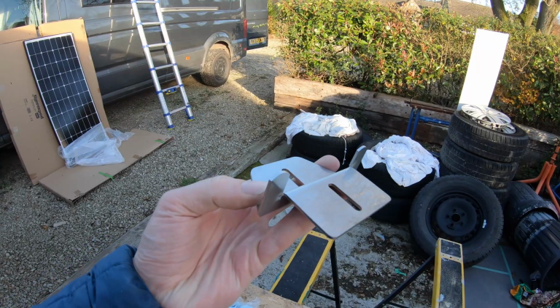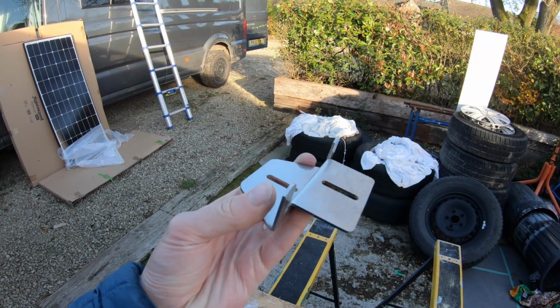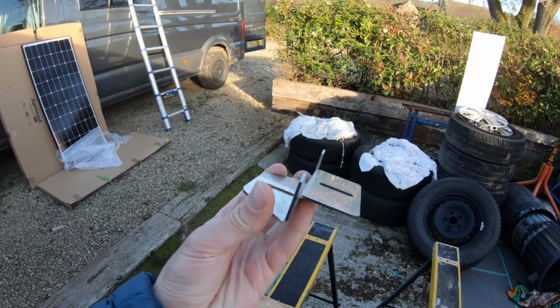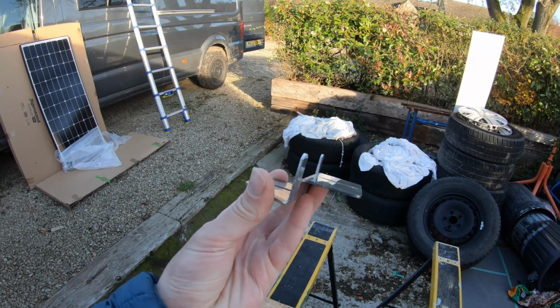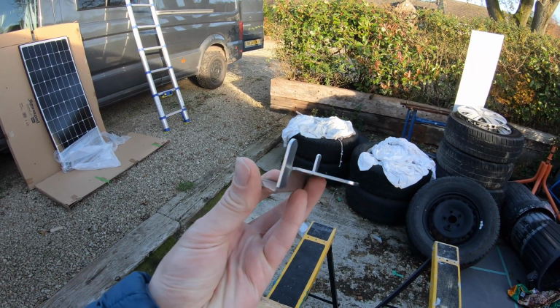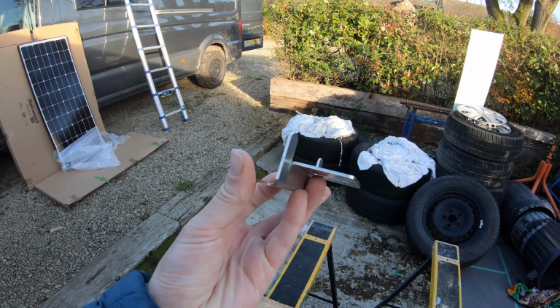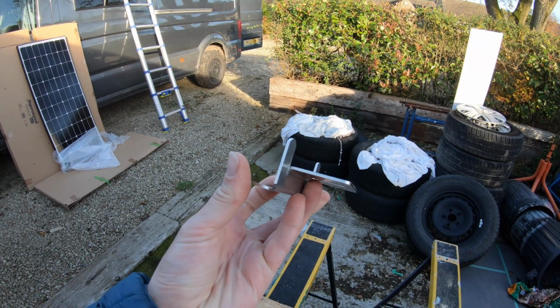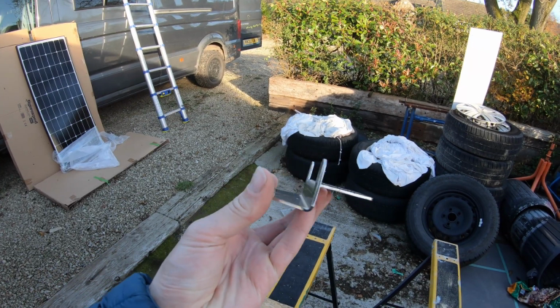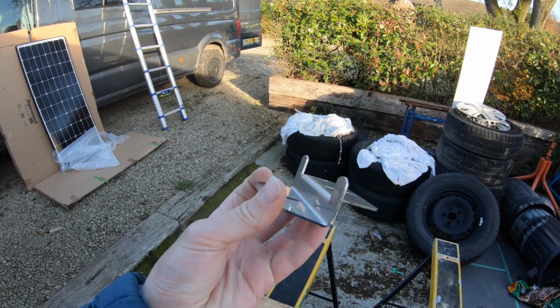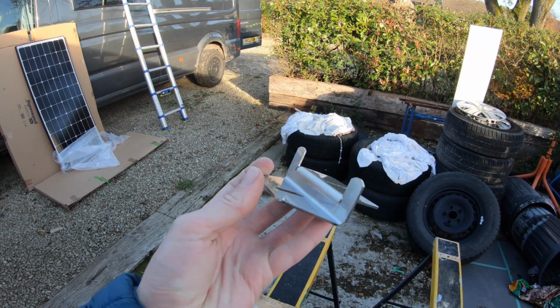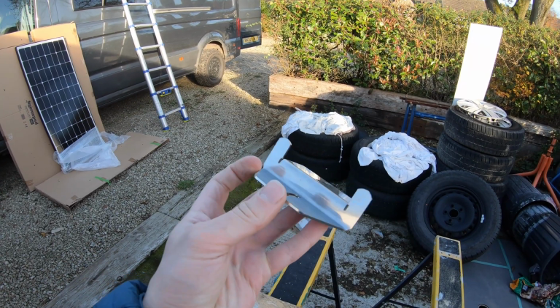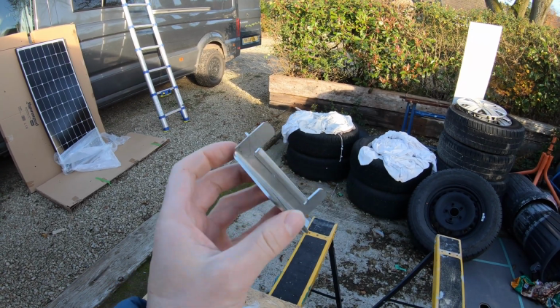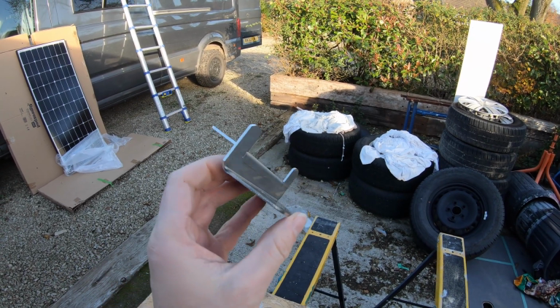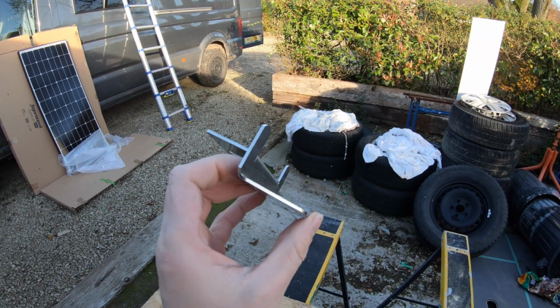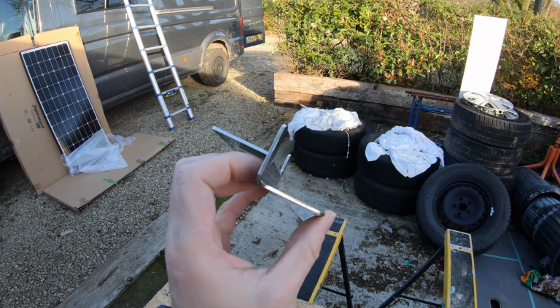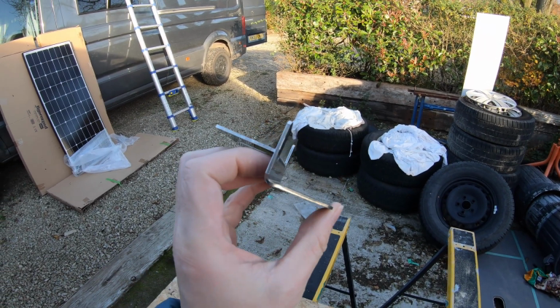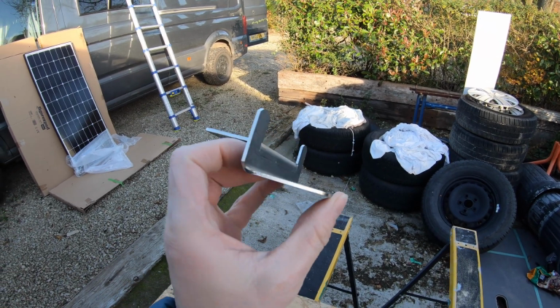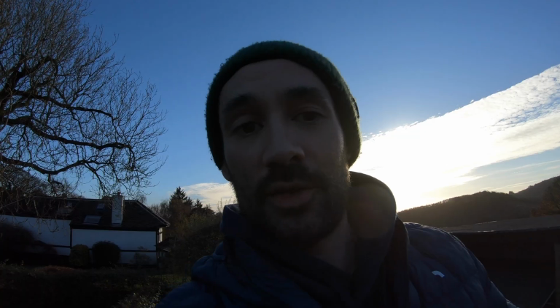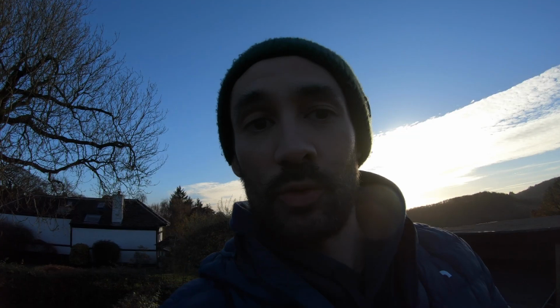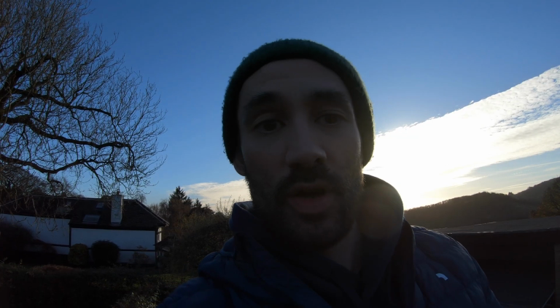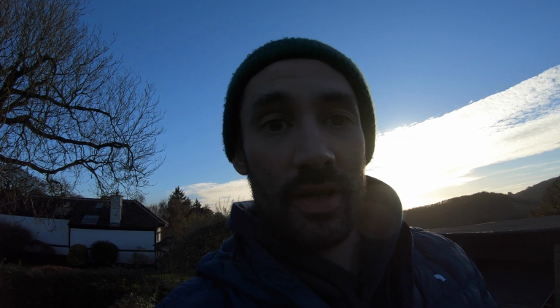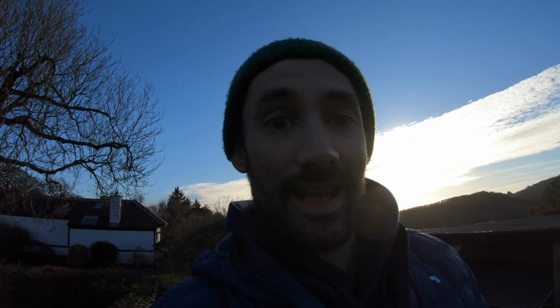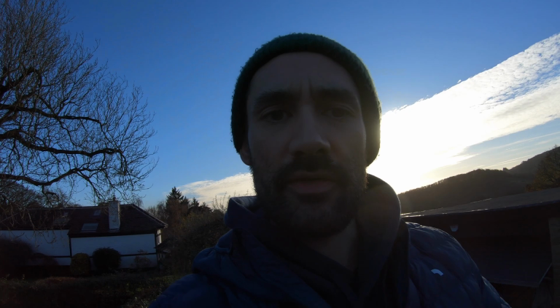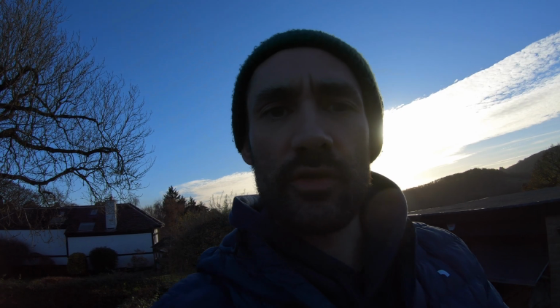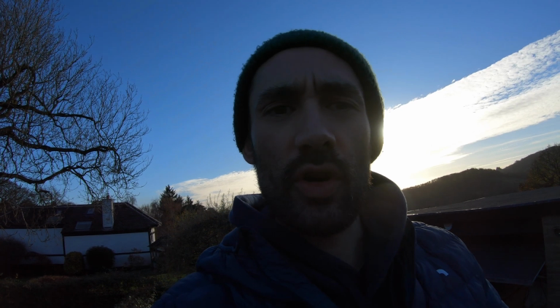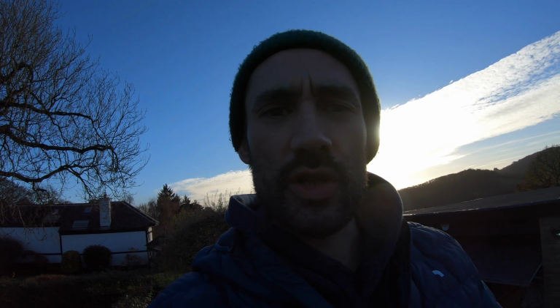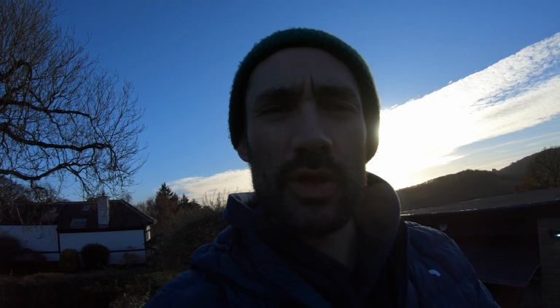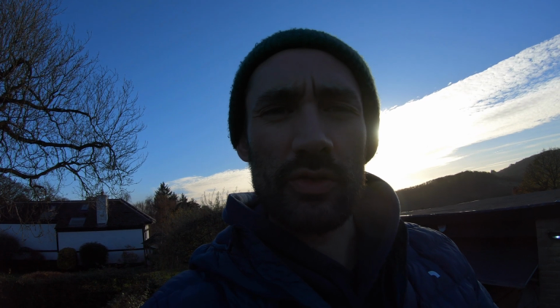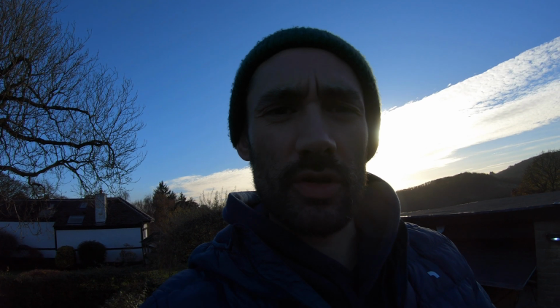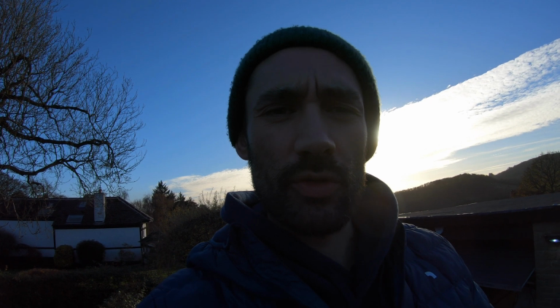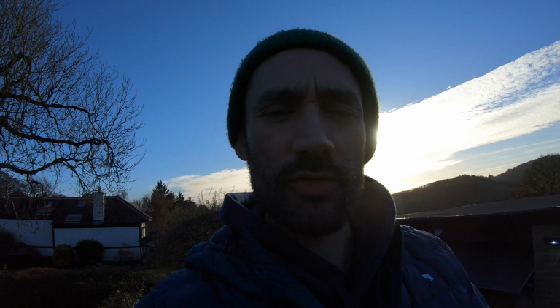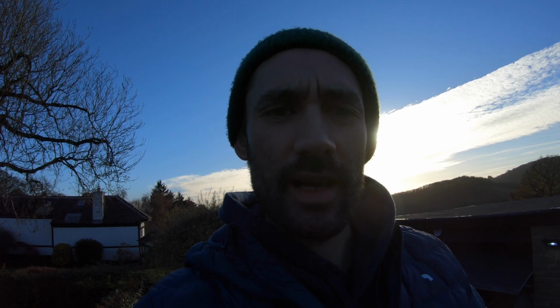These solar panel brackets are stainless steel, and this will work if you've got a uni-strut roof rack.